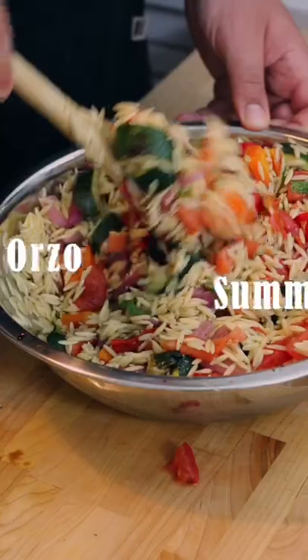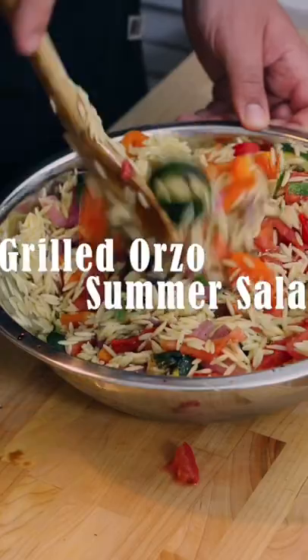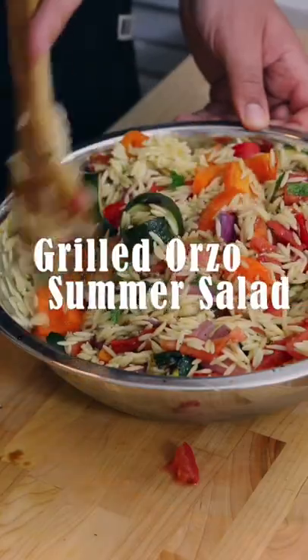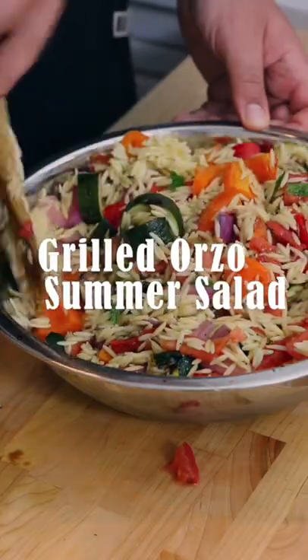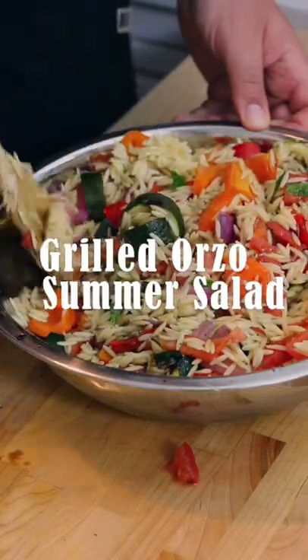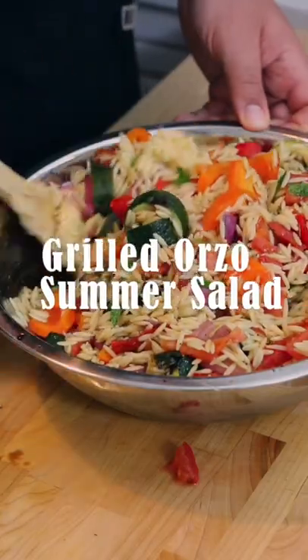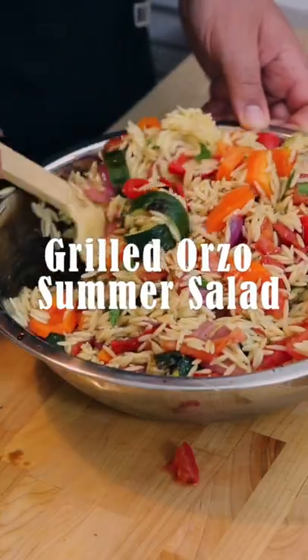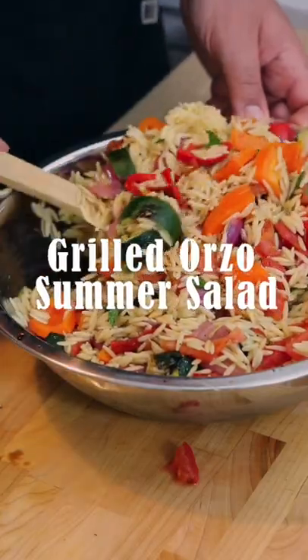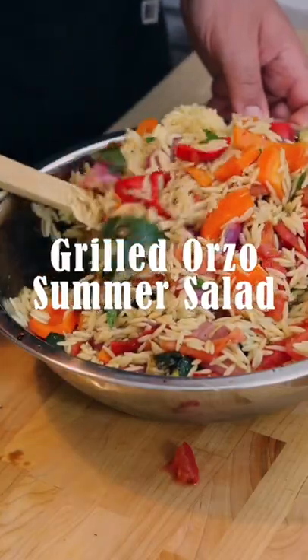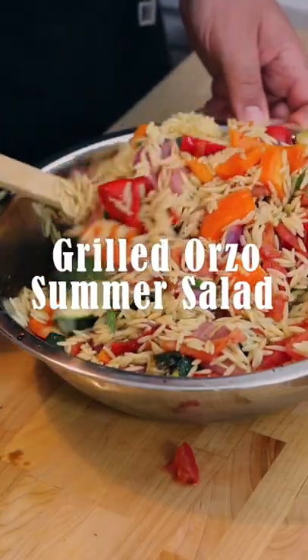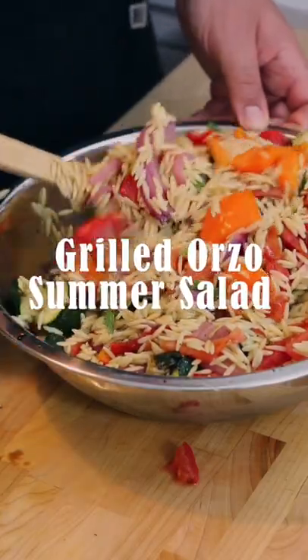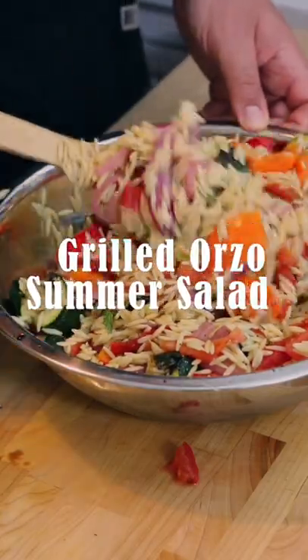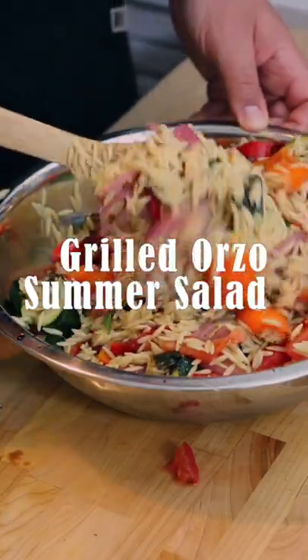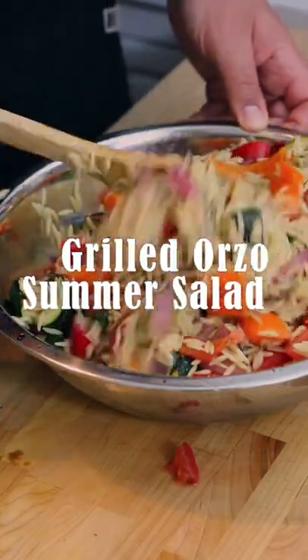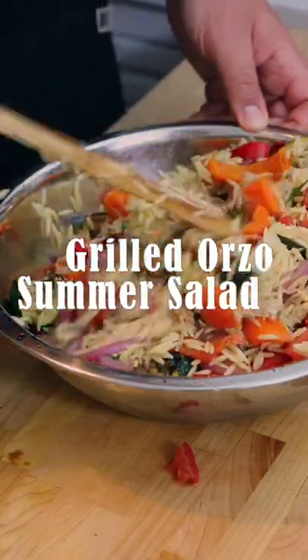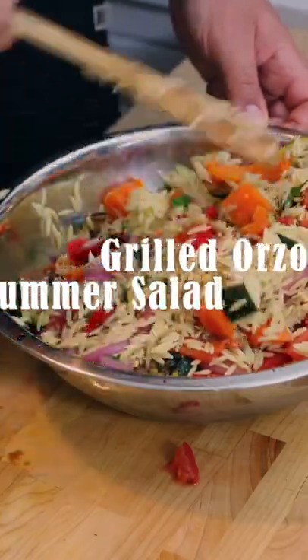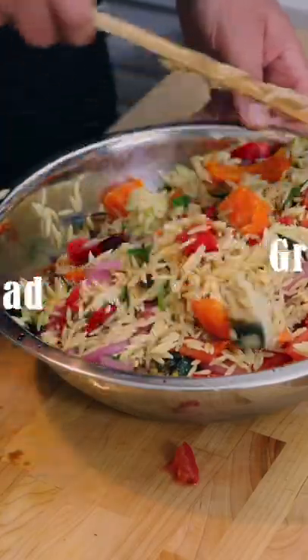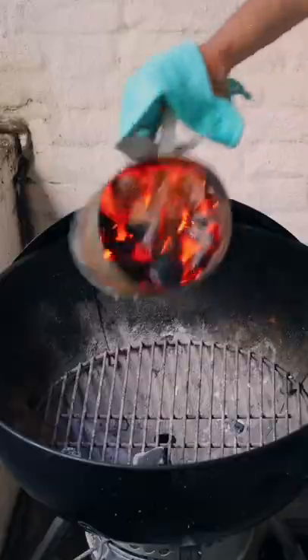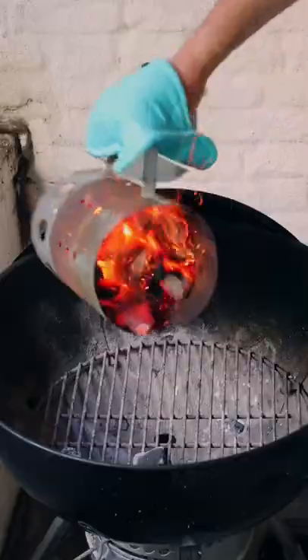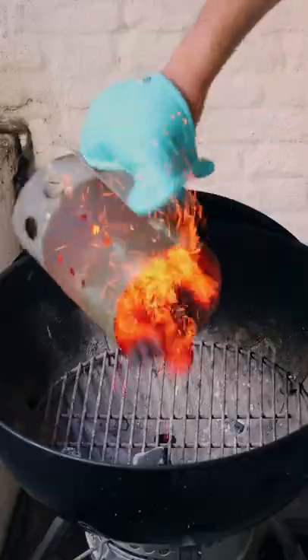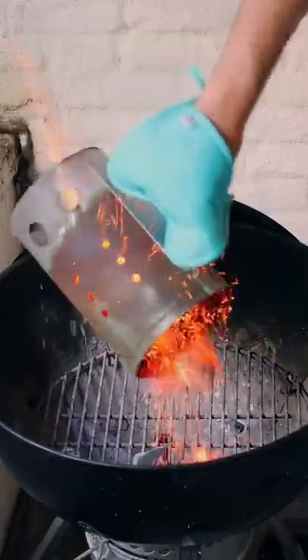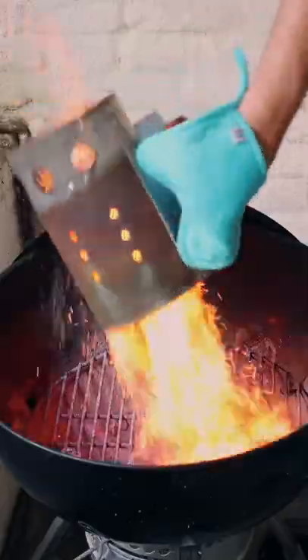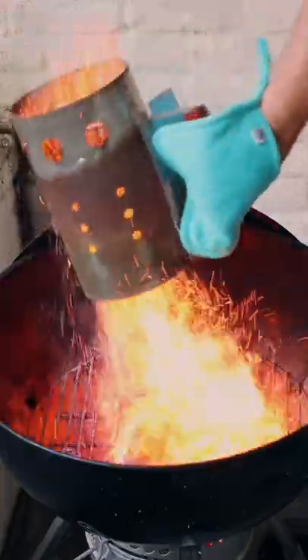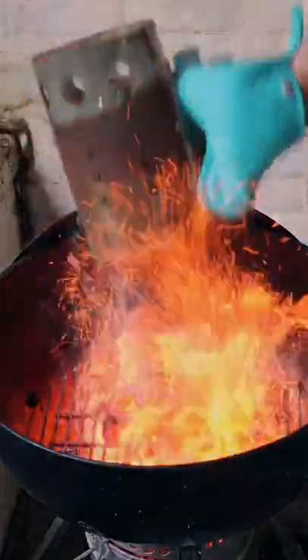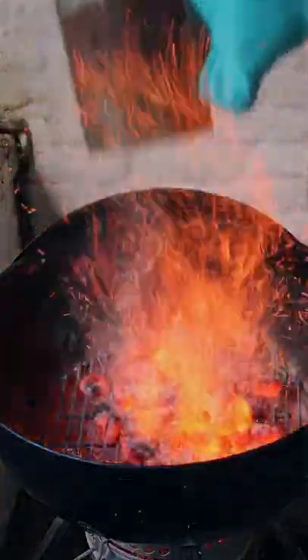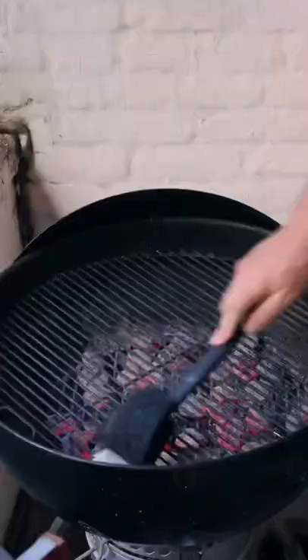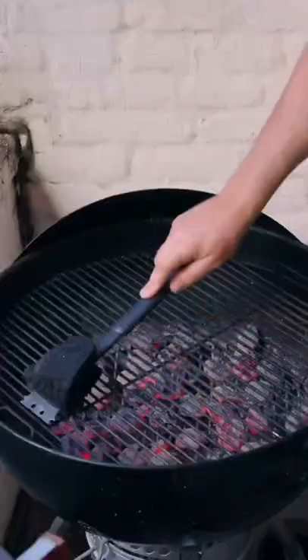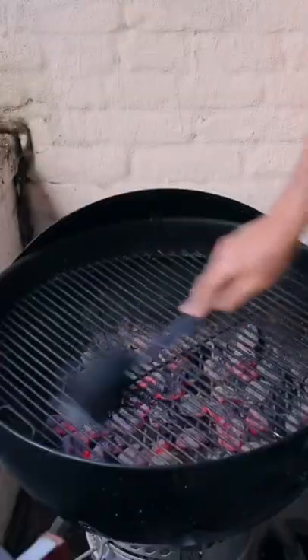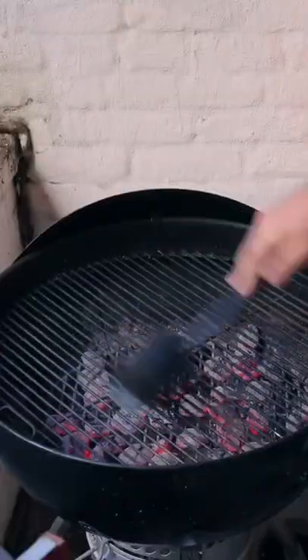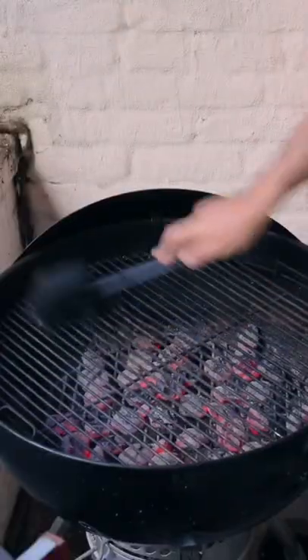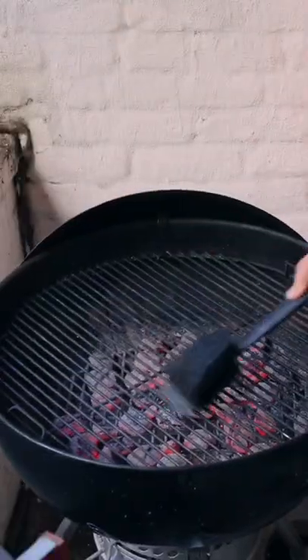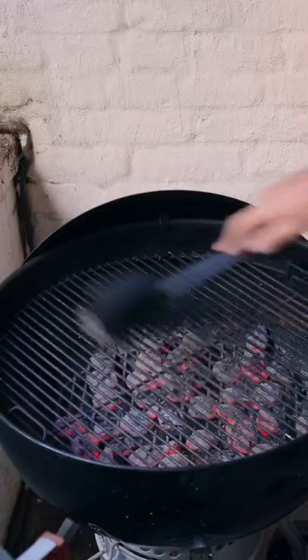This grilled orzo summer salad is a crowd pleaser. First, you need to set up your grill and get it hot.